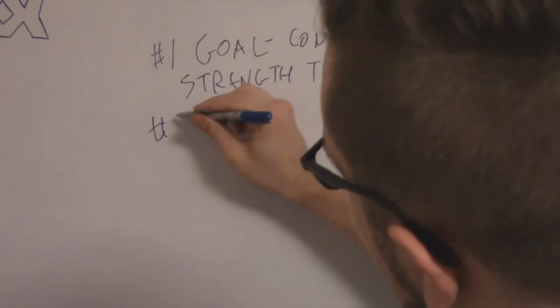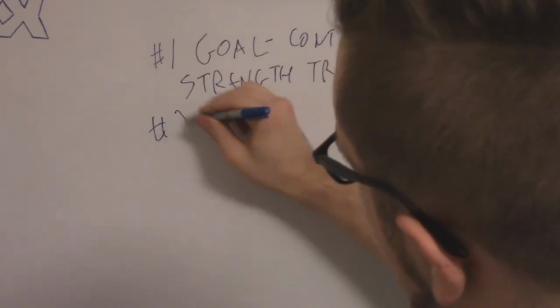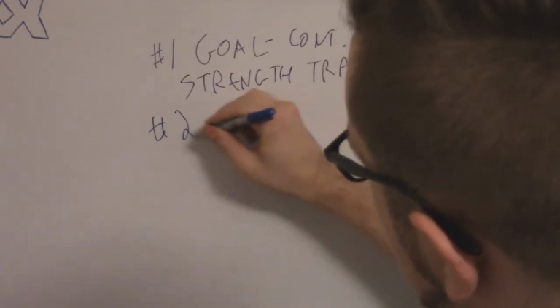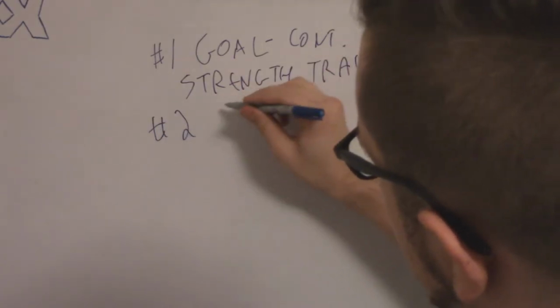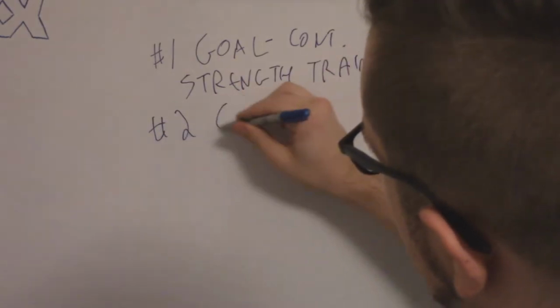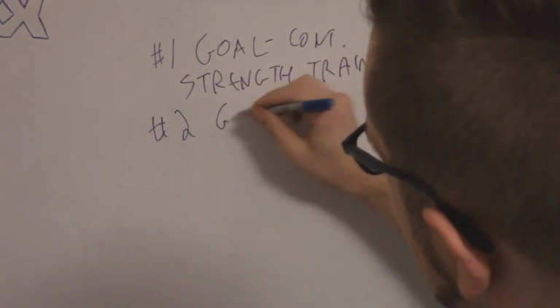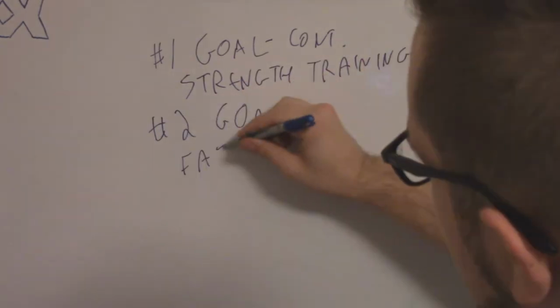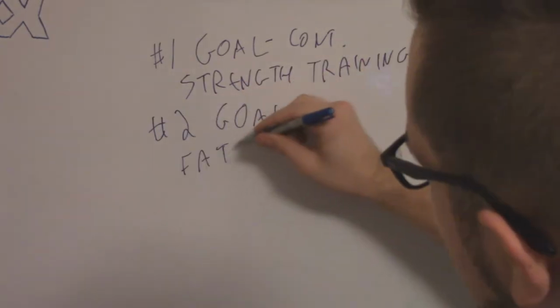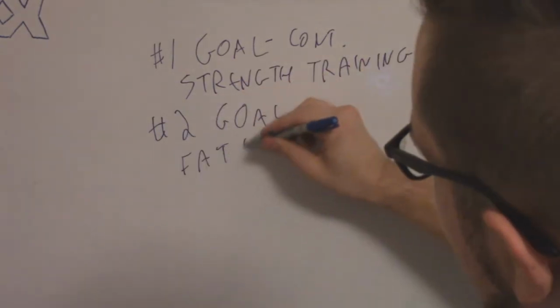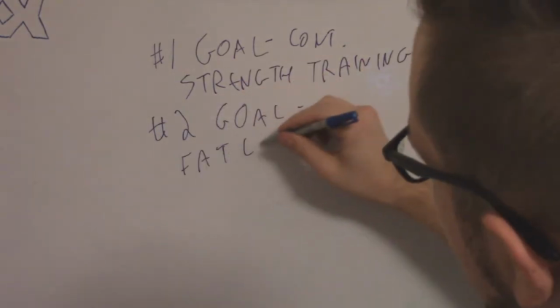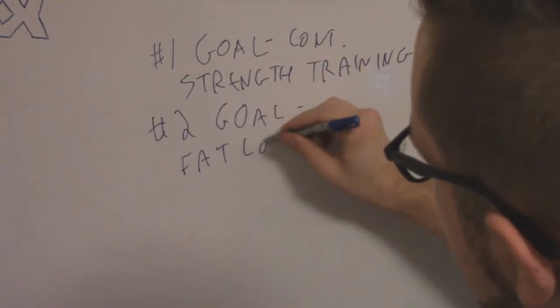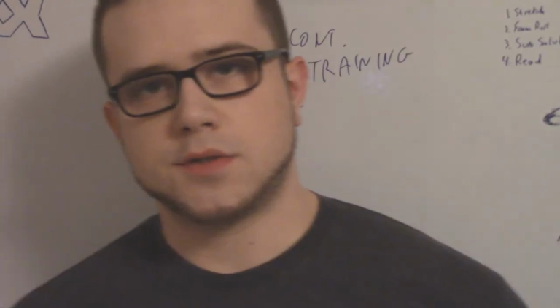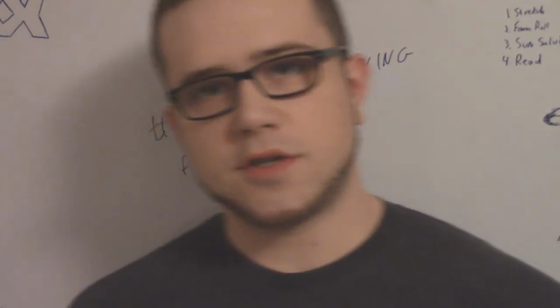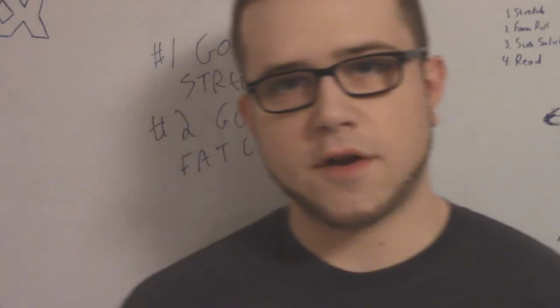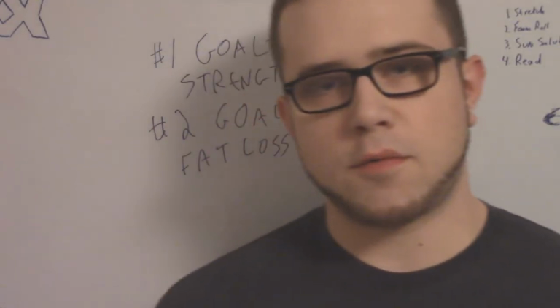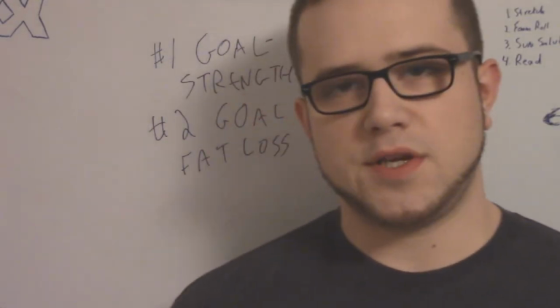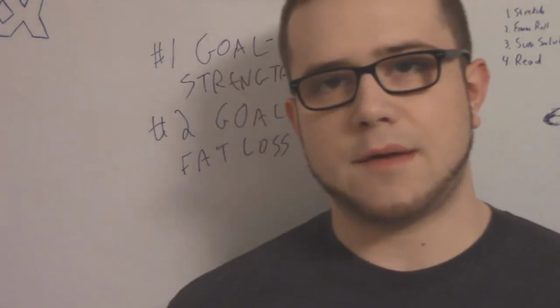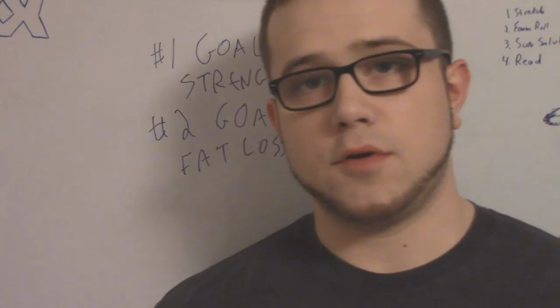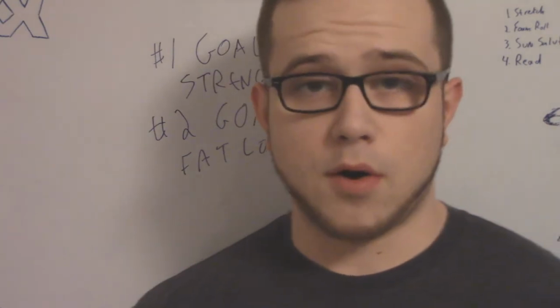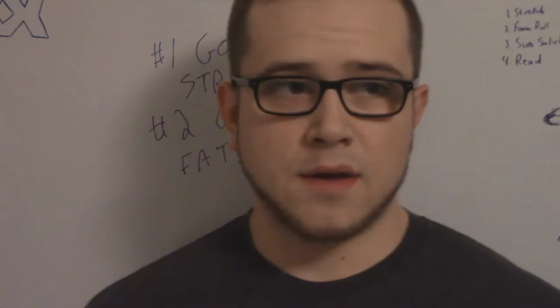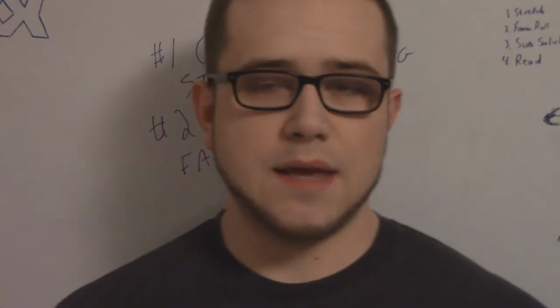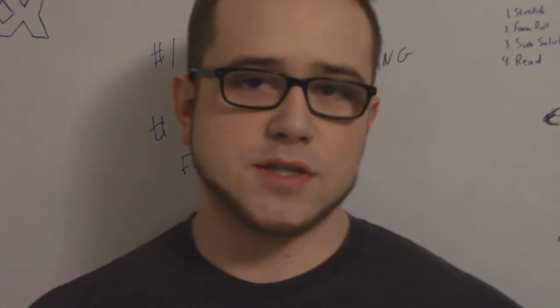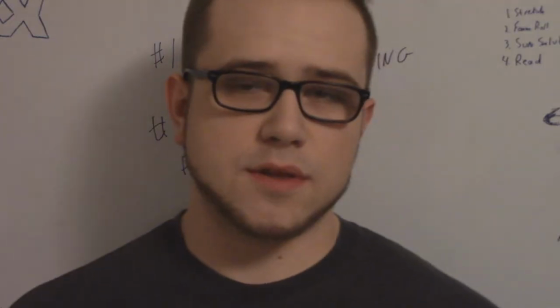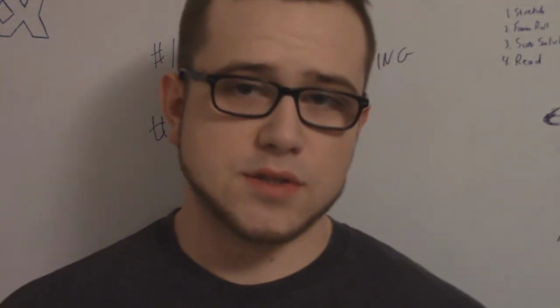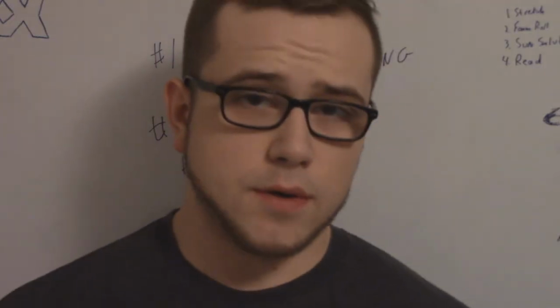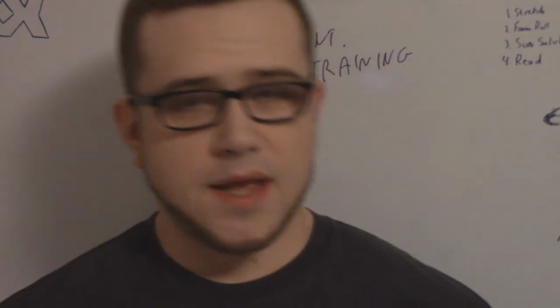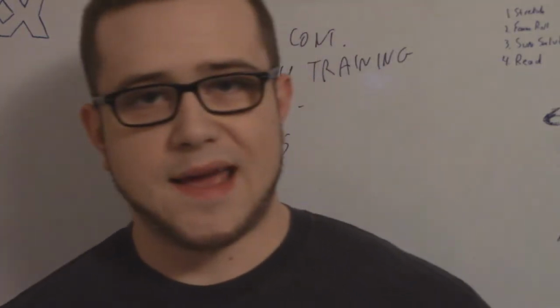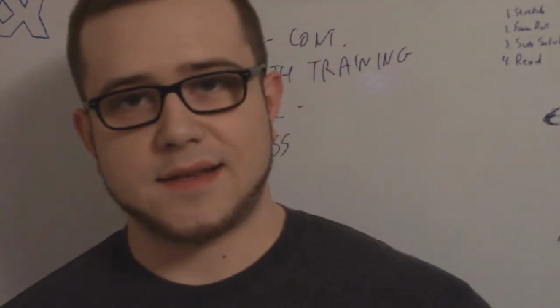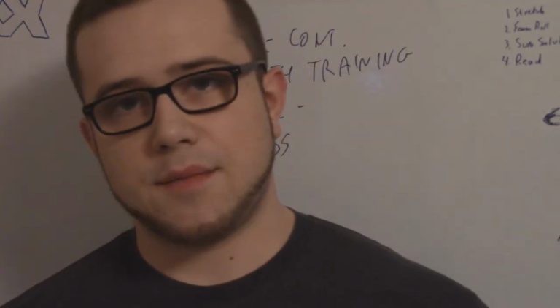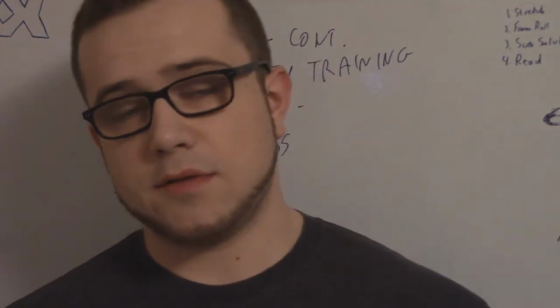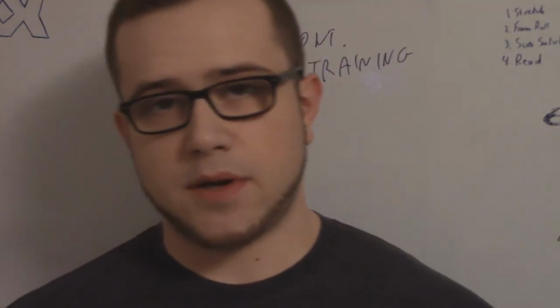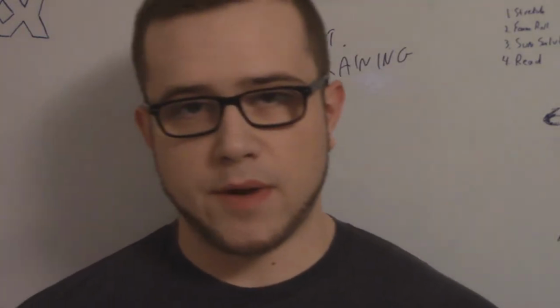My number two goal is fat loss. So I tried to figure out a routine that would do both: keep my strength gains going and help me lose a bit of weight.